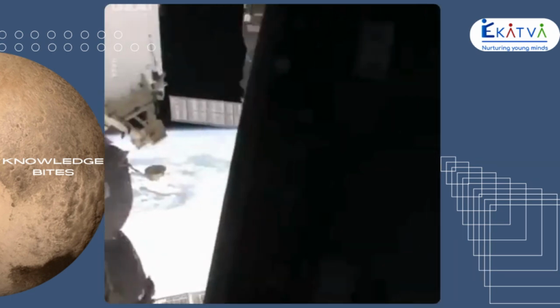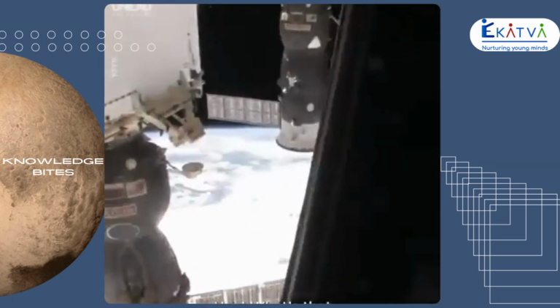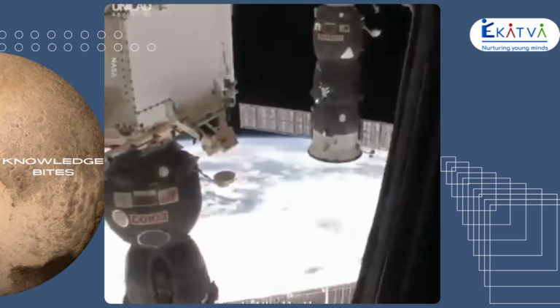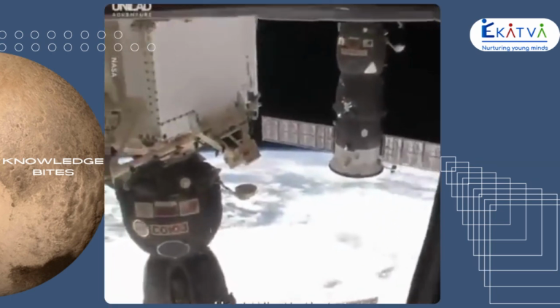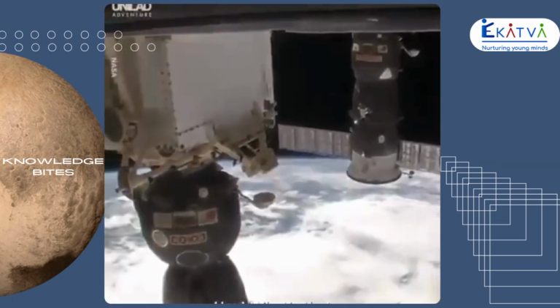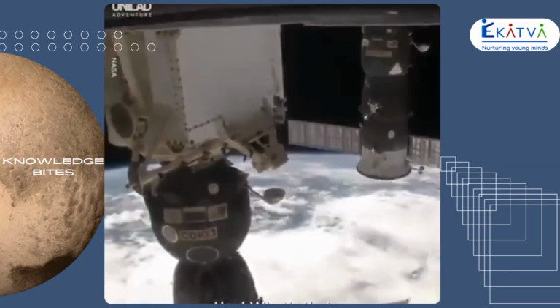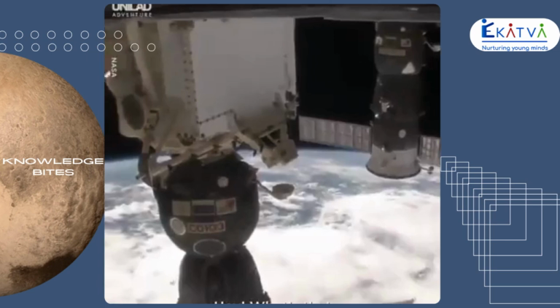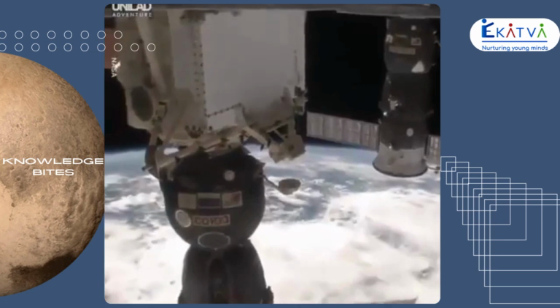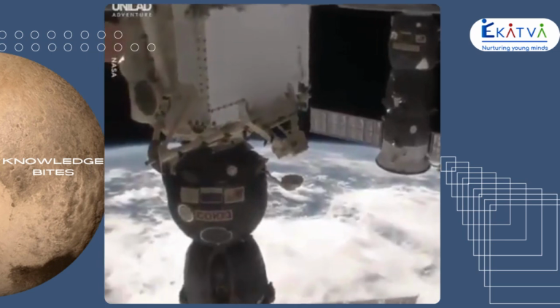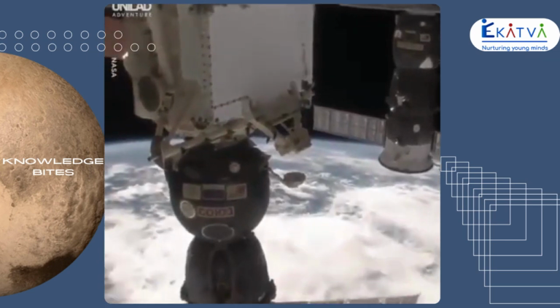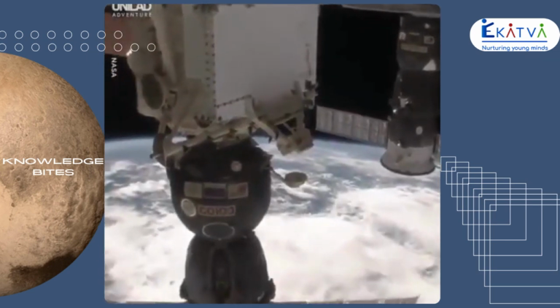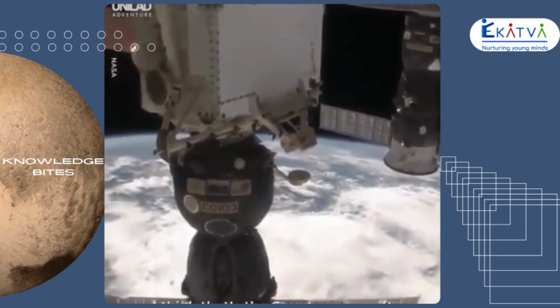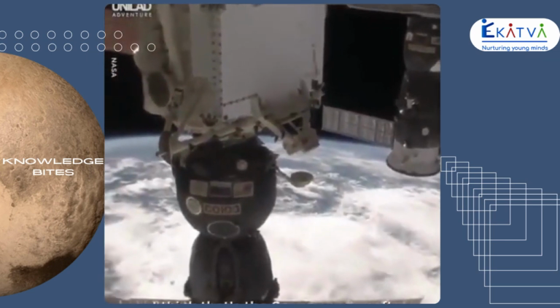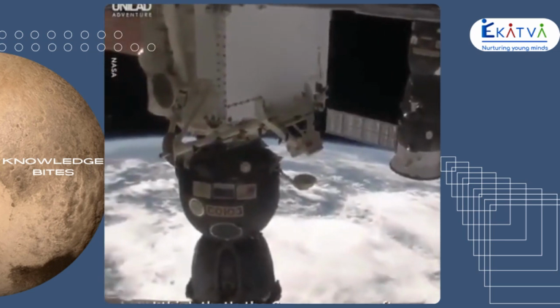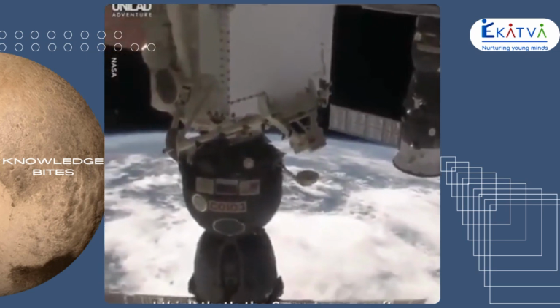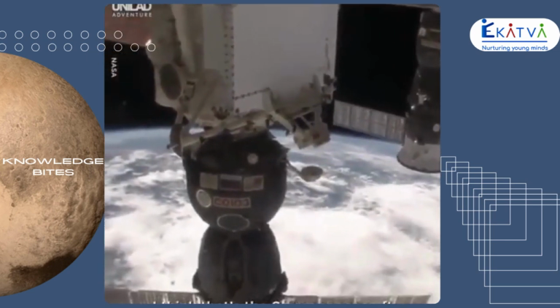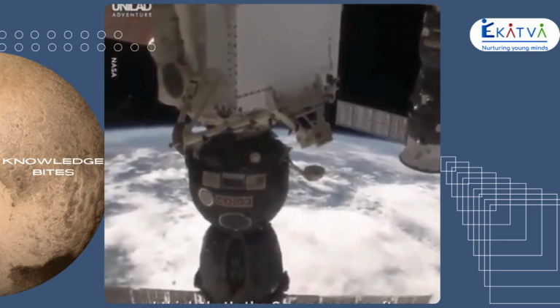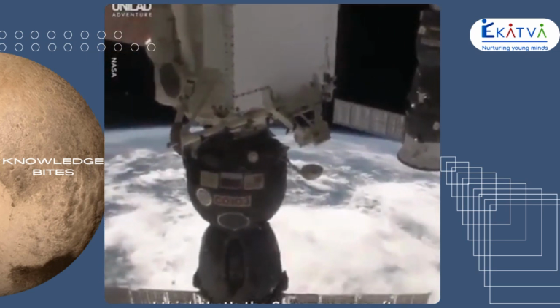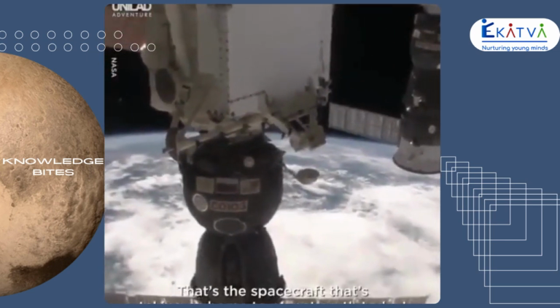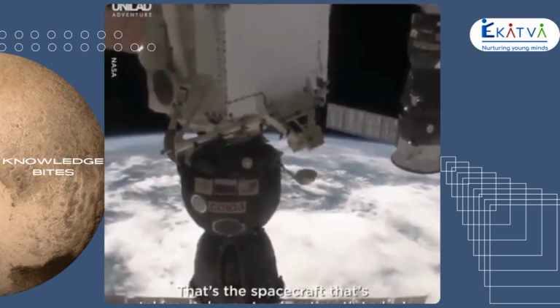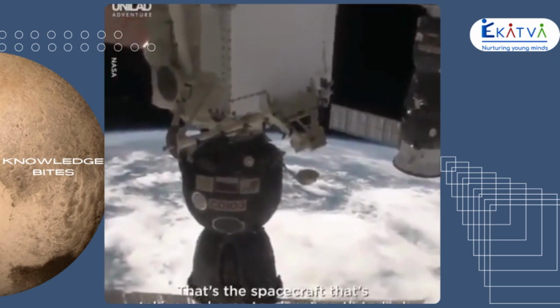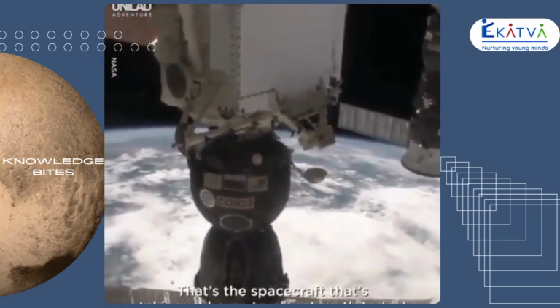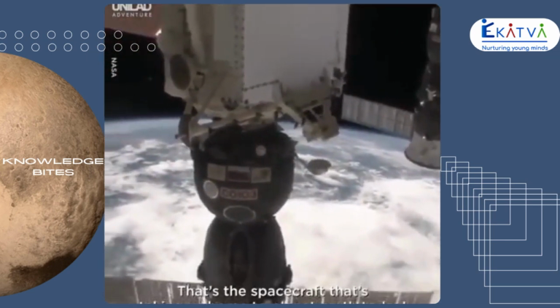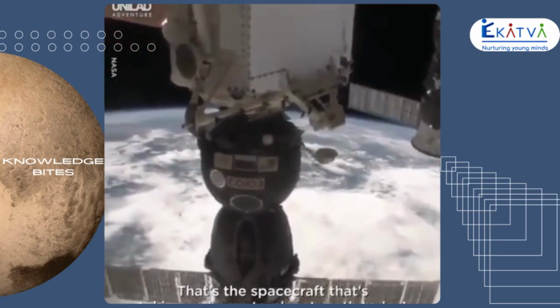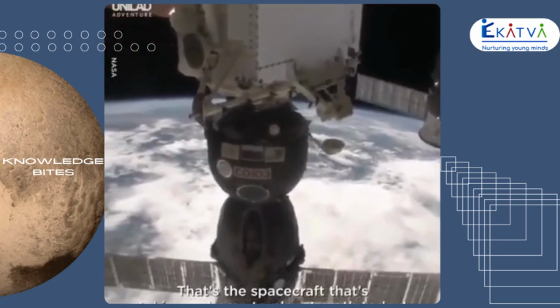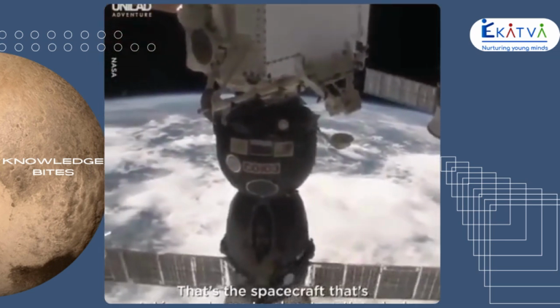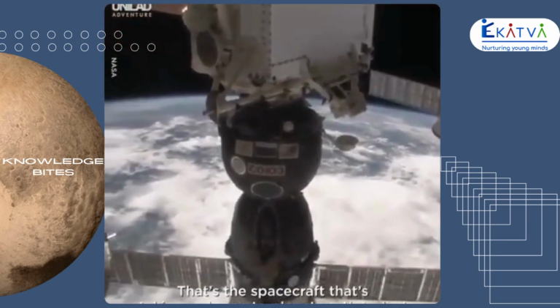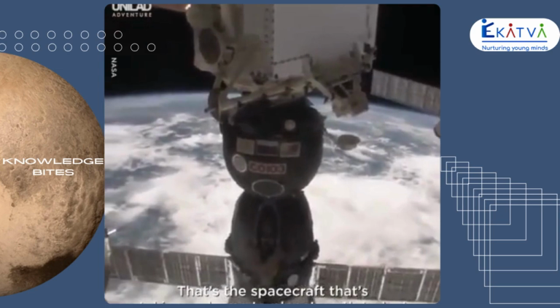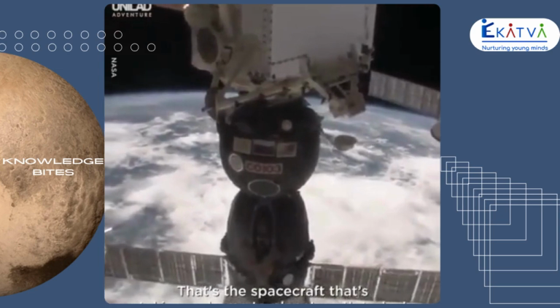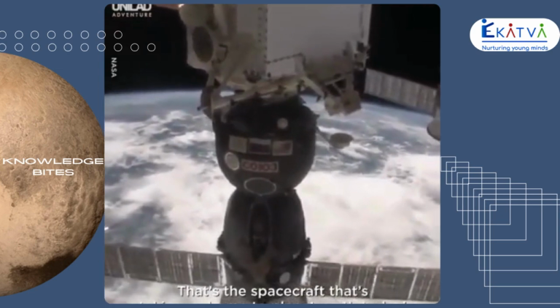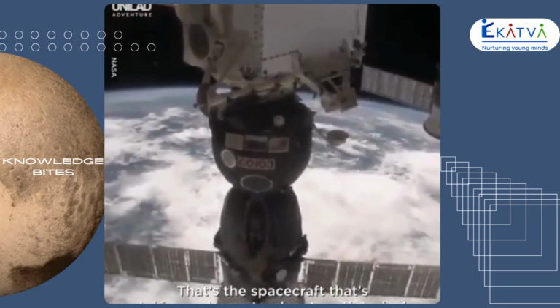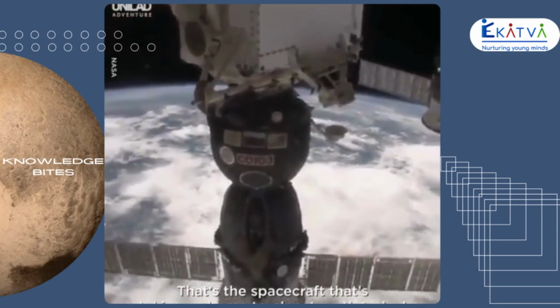Hey, what's that? I think that's a Soyuz spacecraft — that's the spacecraft that's taking us home to planet Earth today.